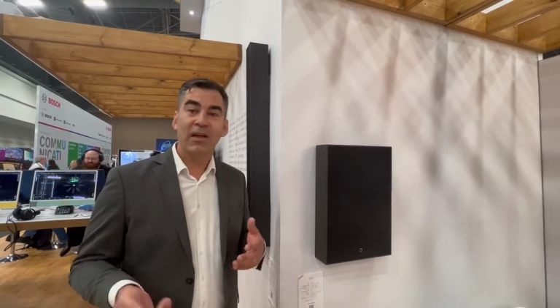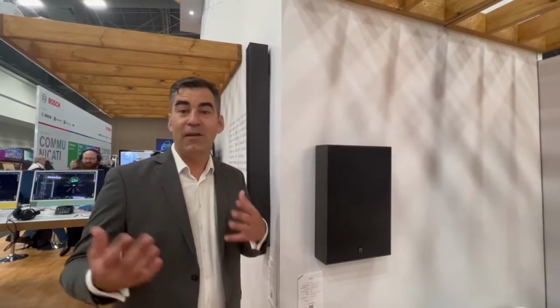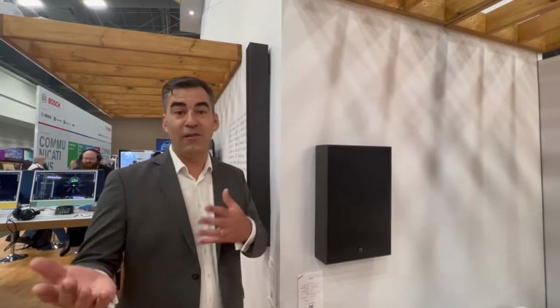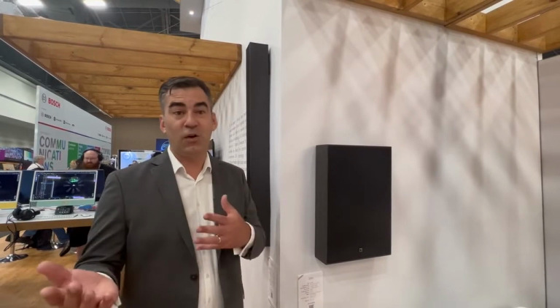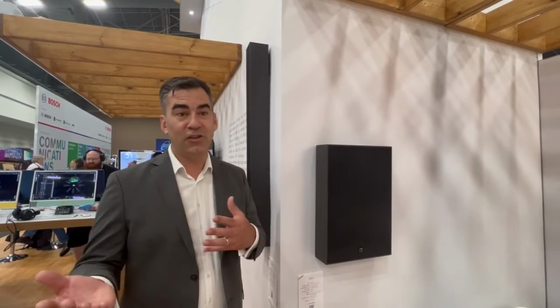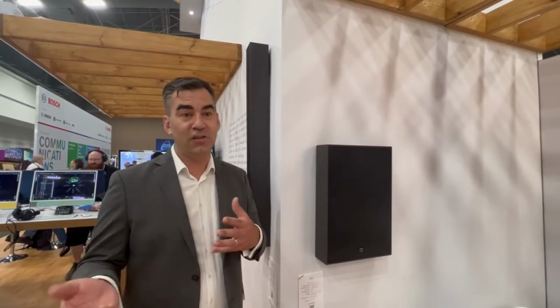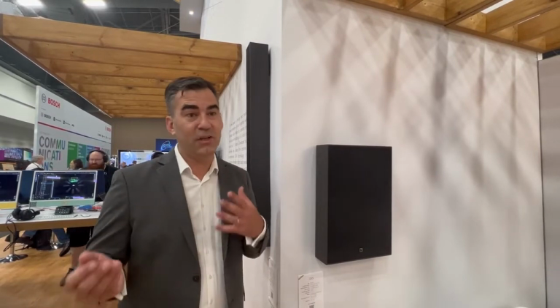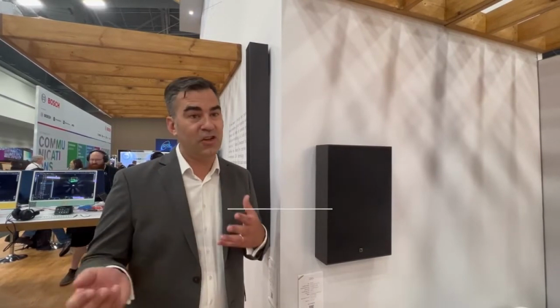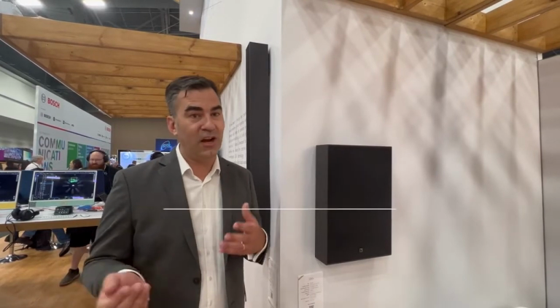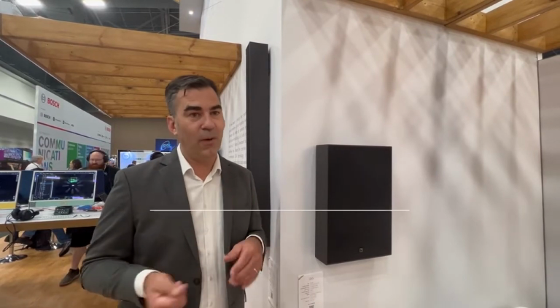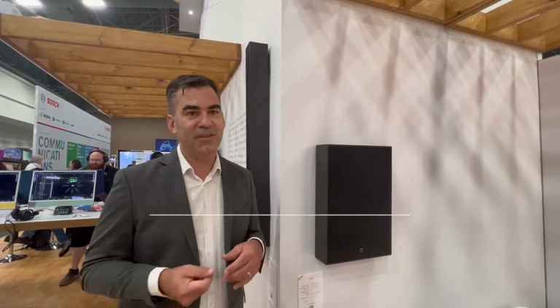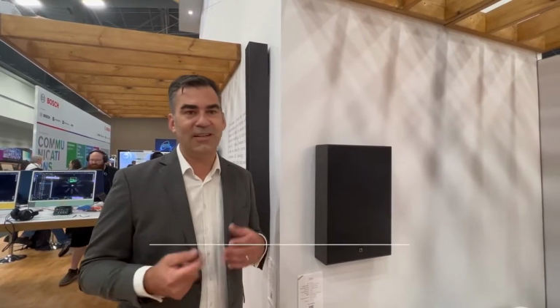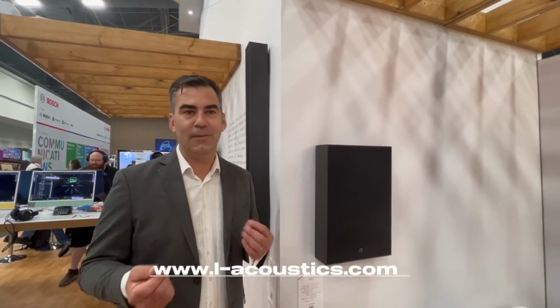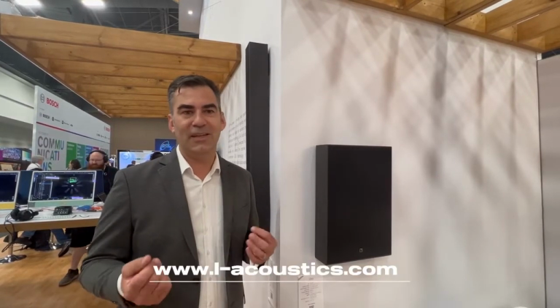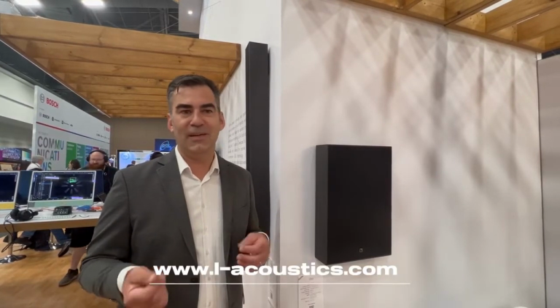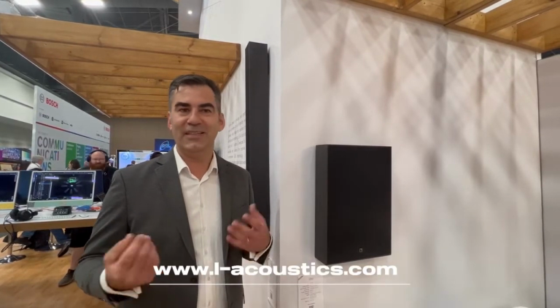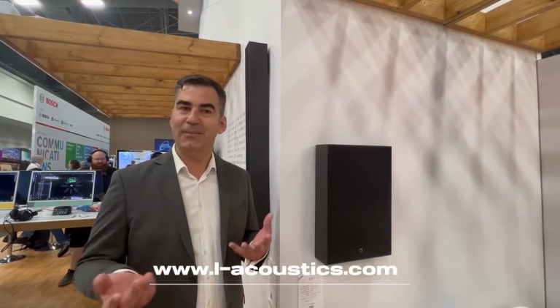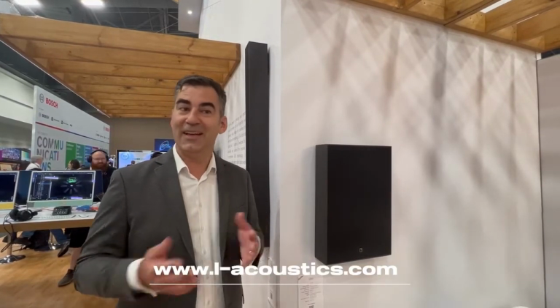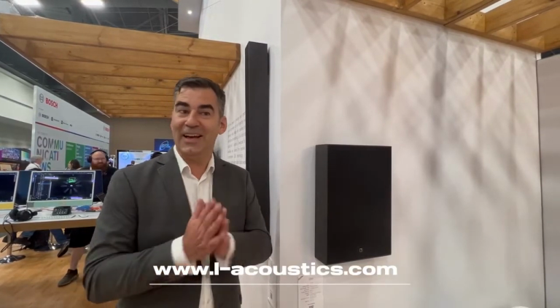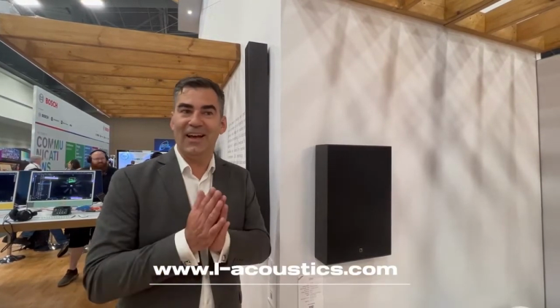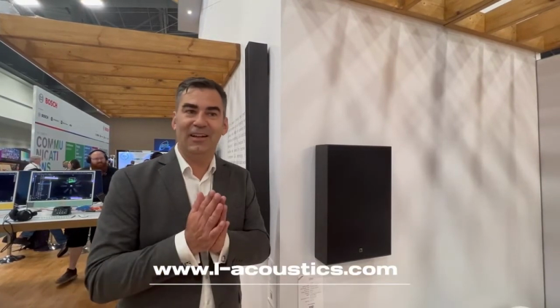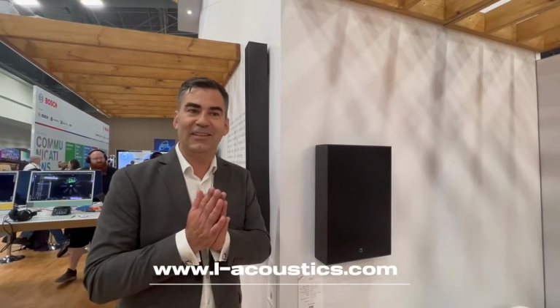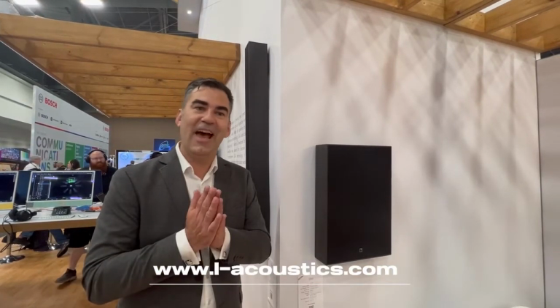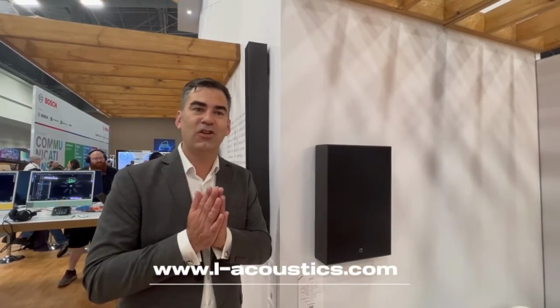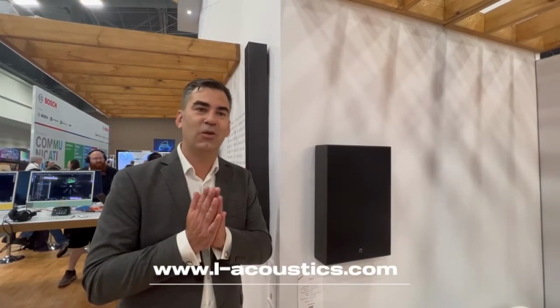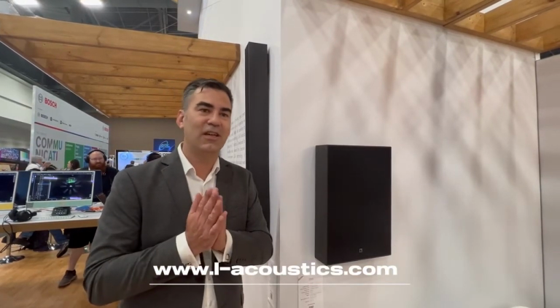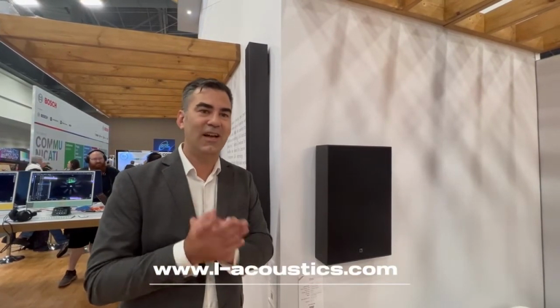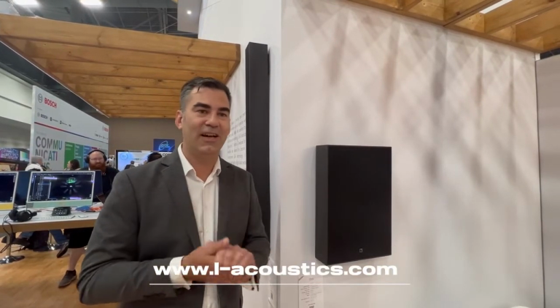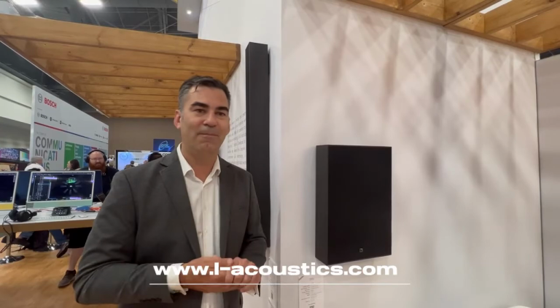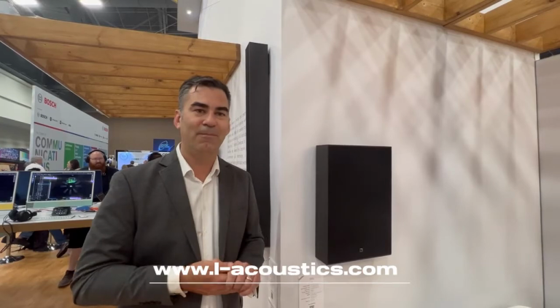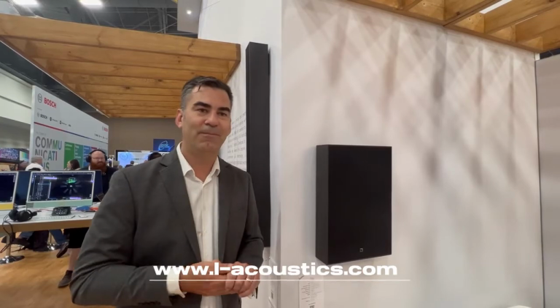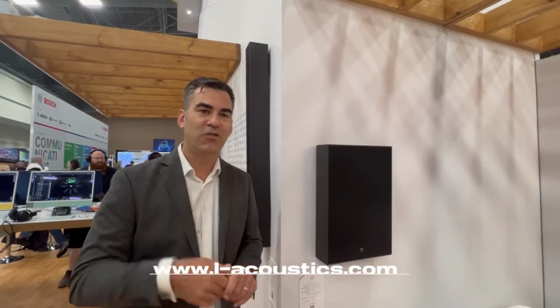If you have any questions, please check out our website, www.l-acoustics.com. Cheers.